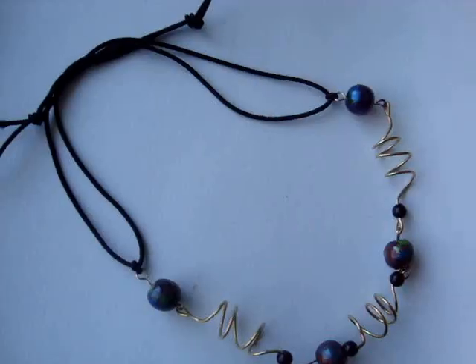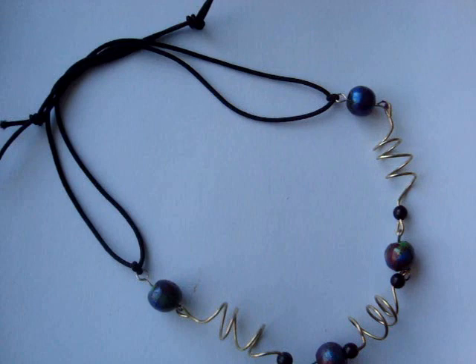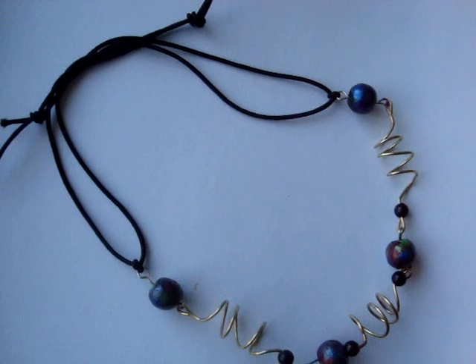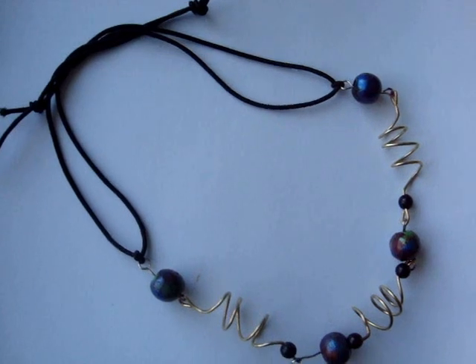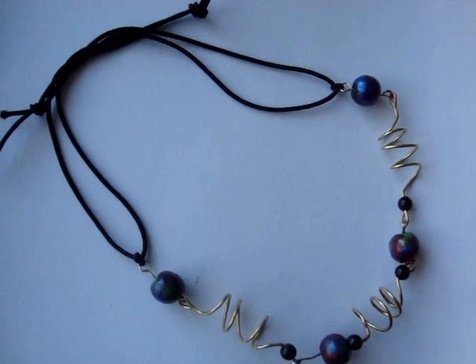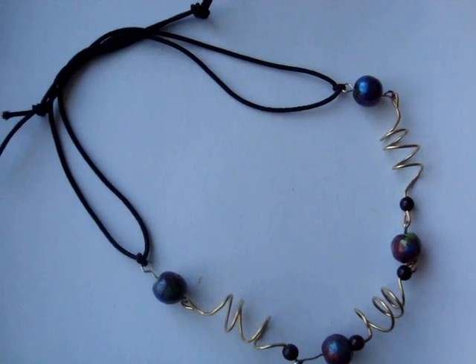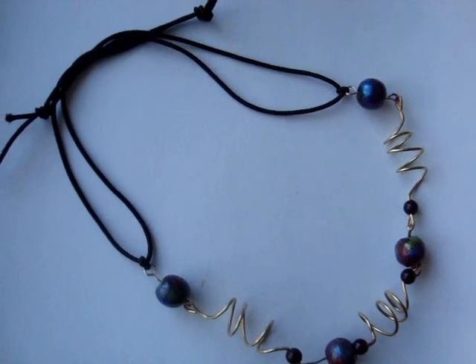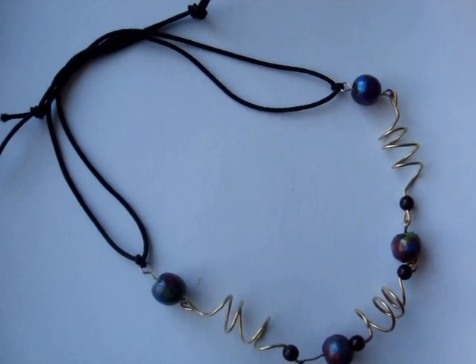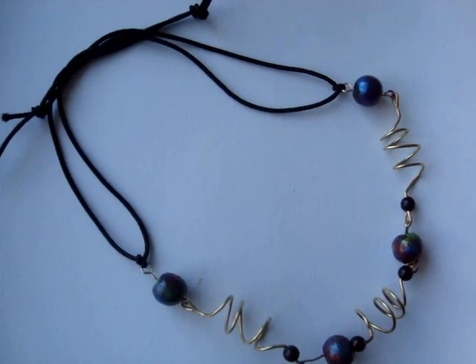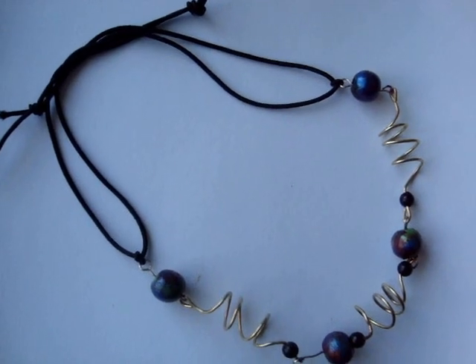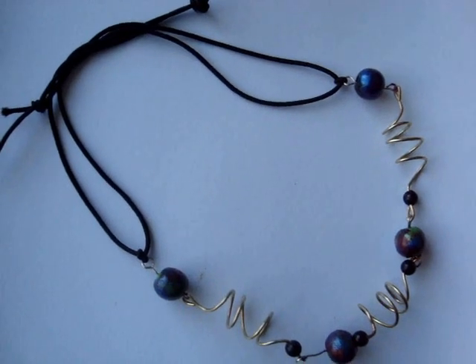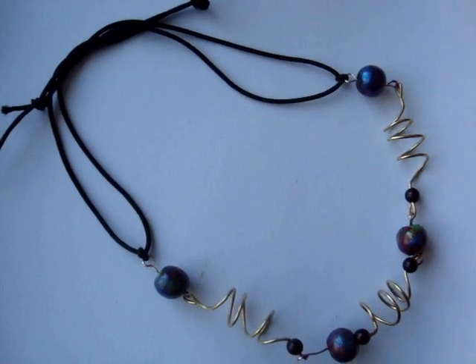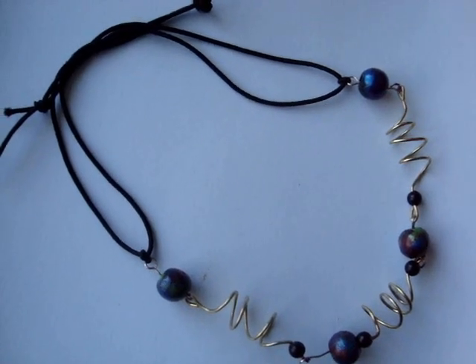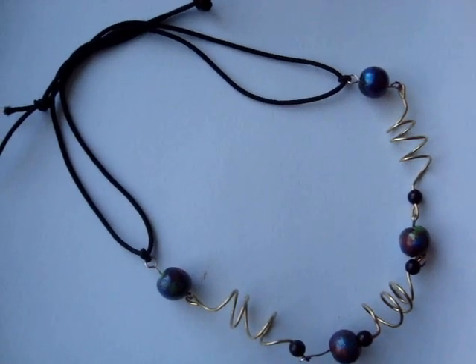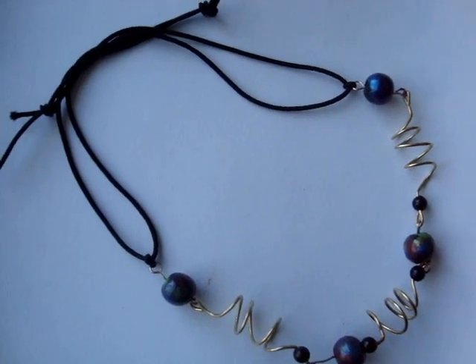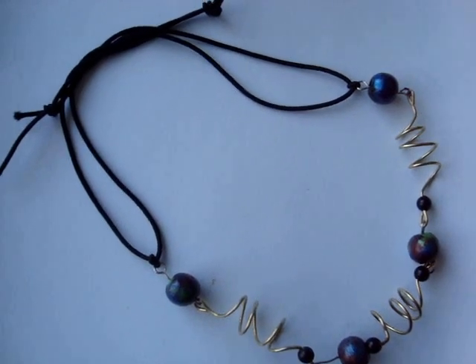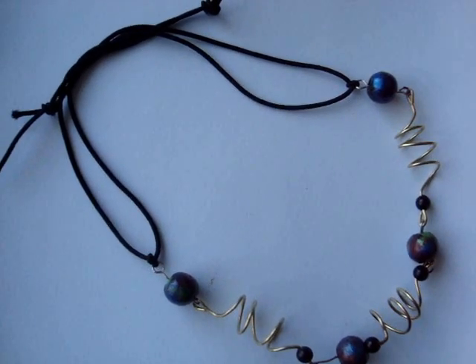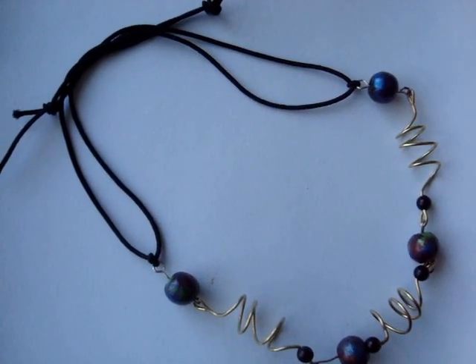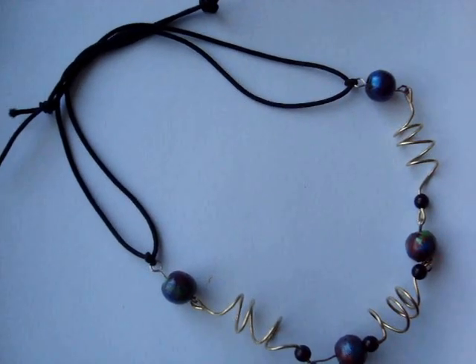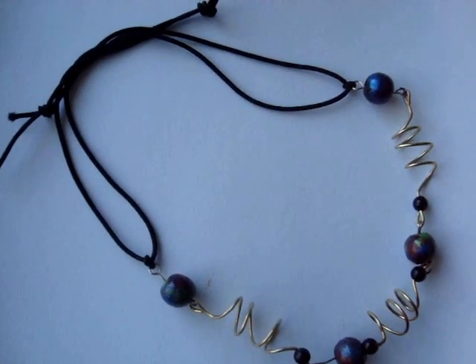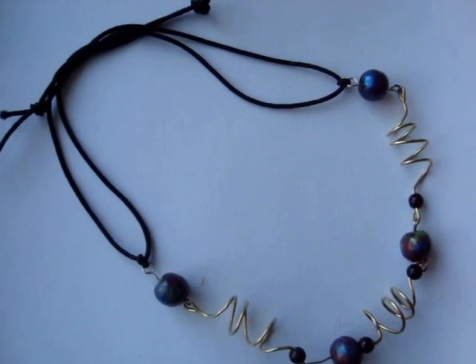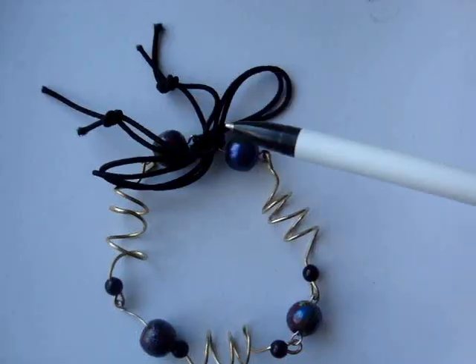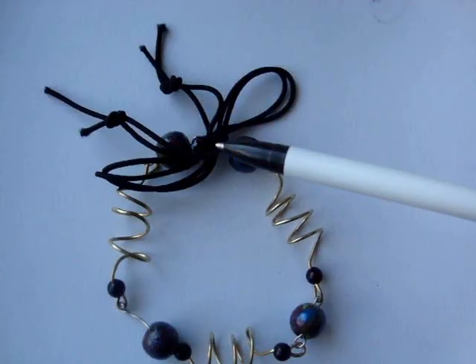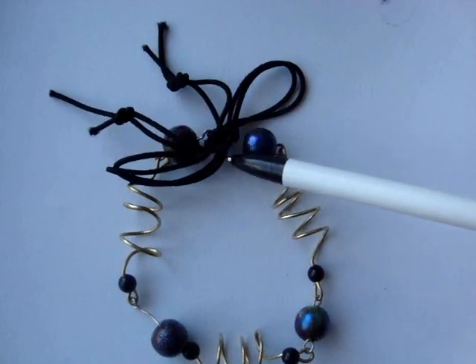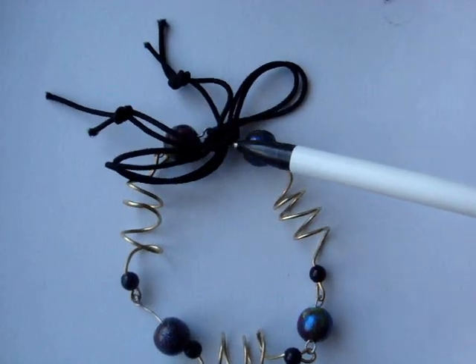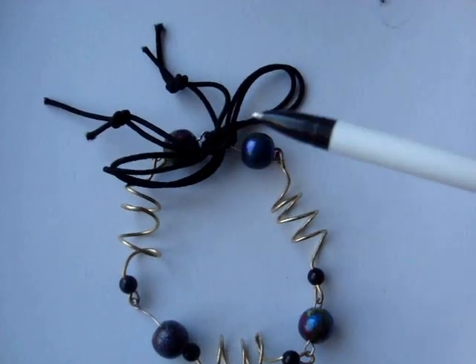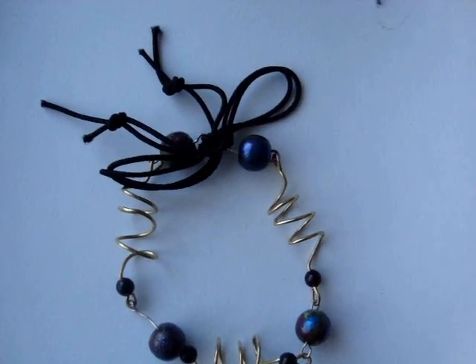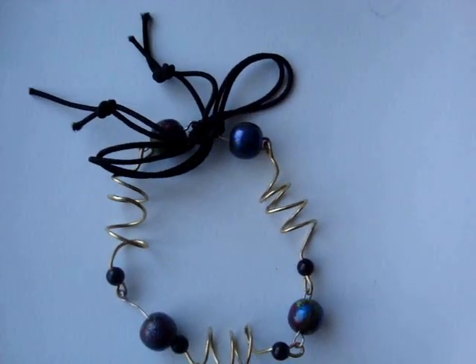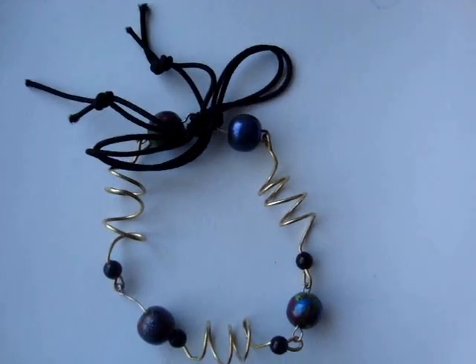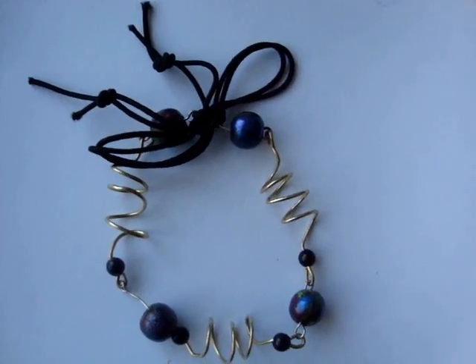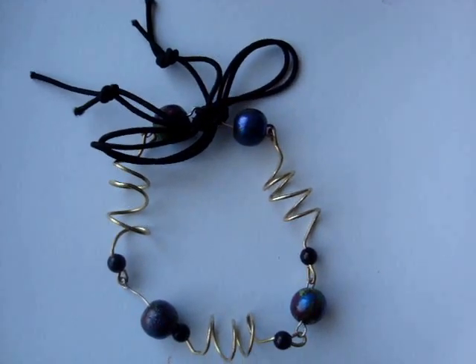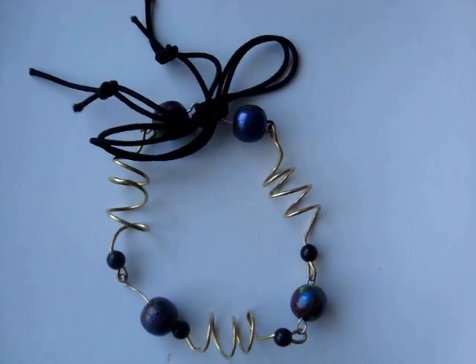To wear it as a necklace, you can just tie it in the back like this, or tie it like this for a bracelet. Bye-bye.